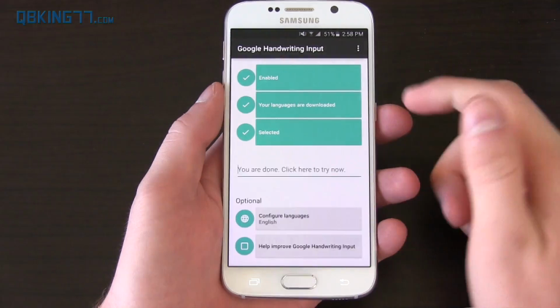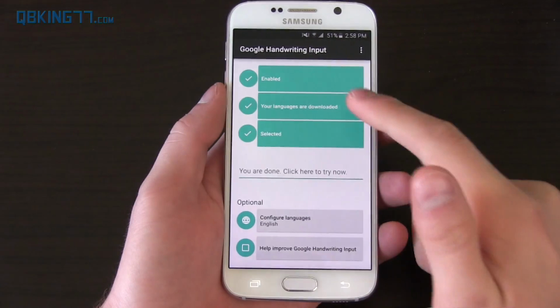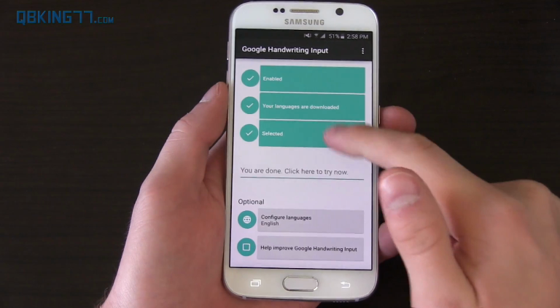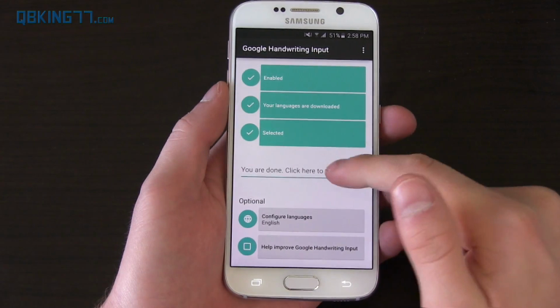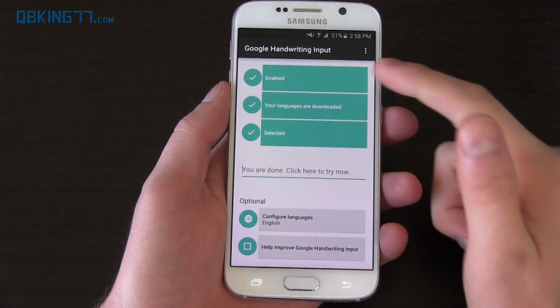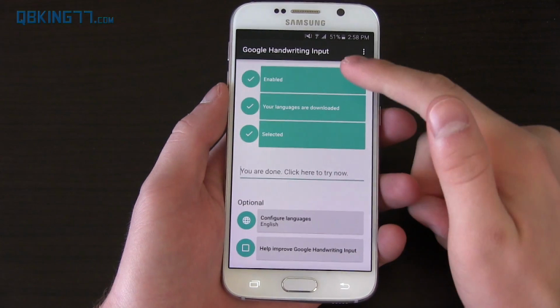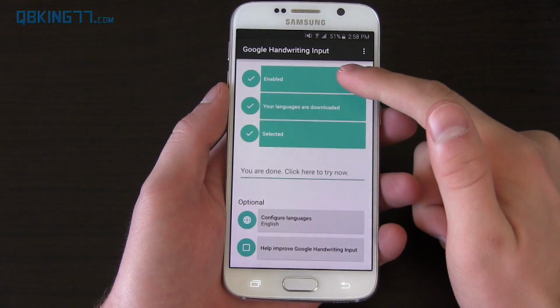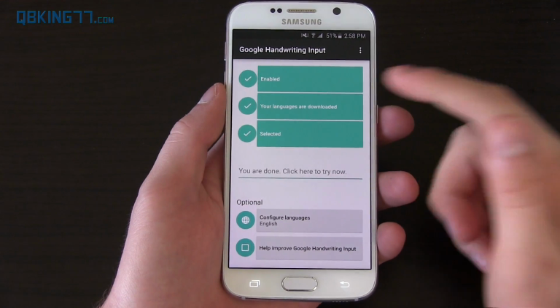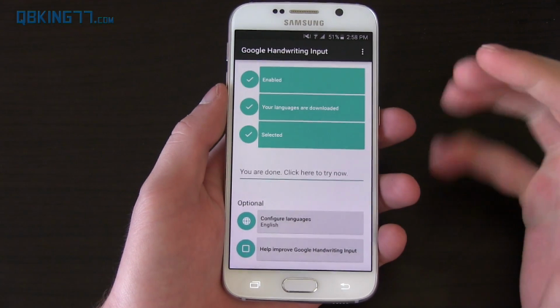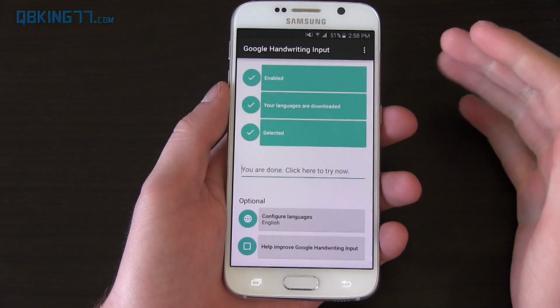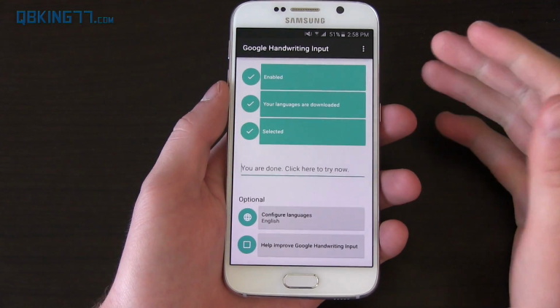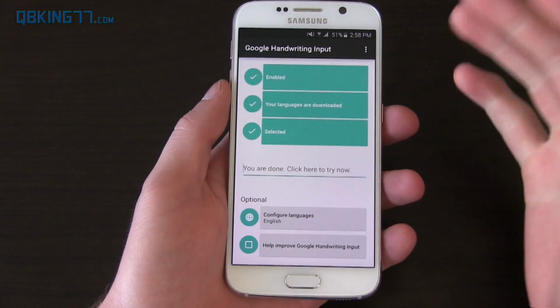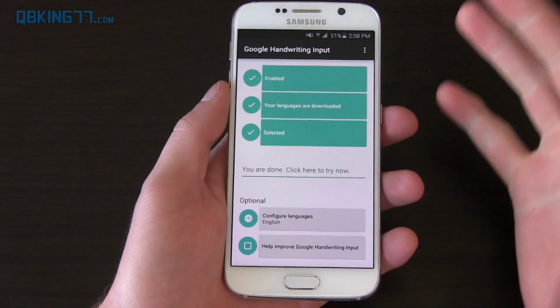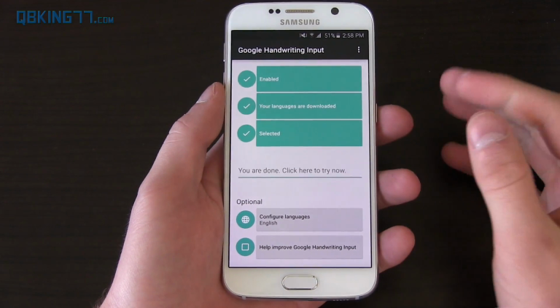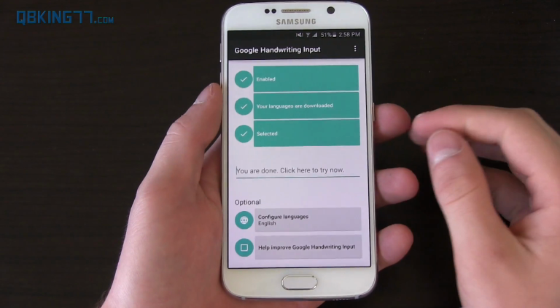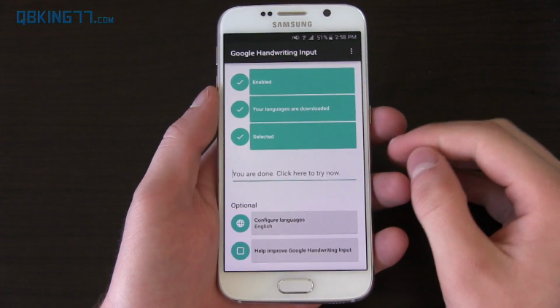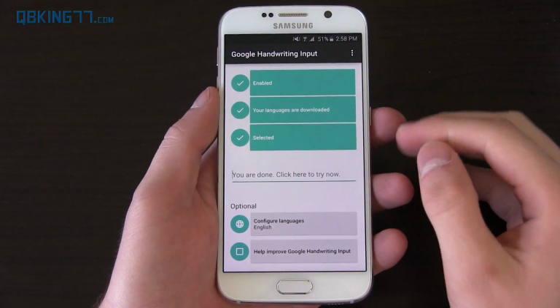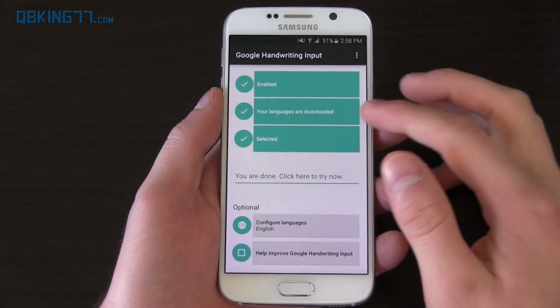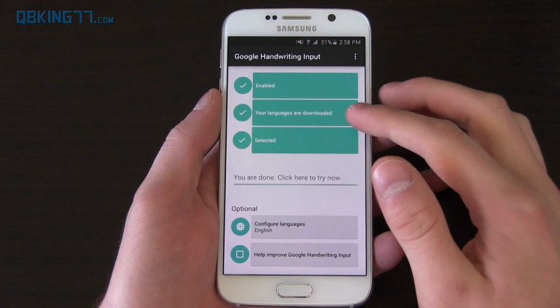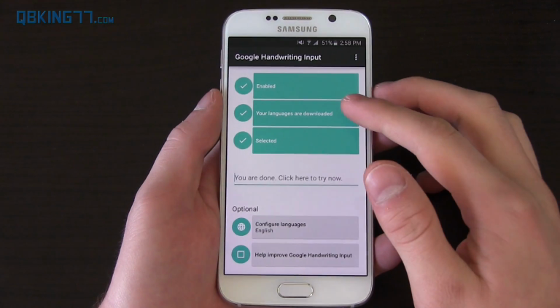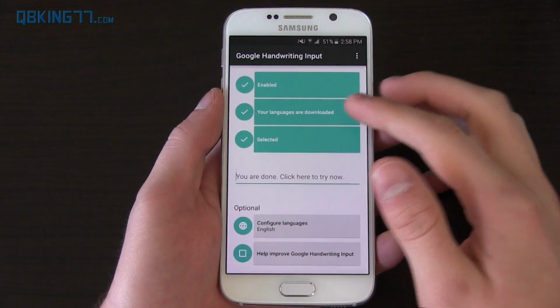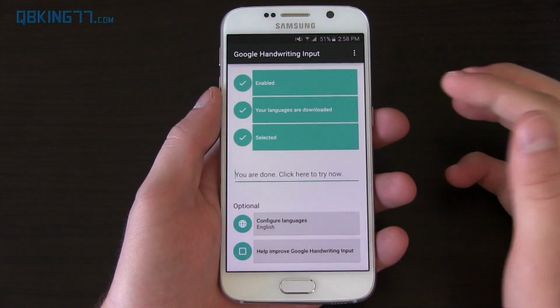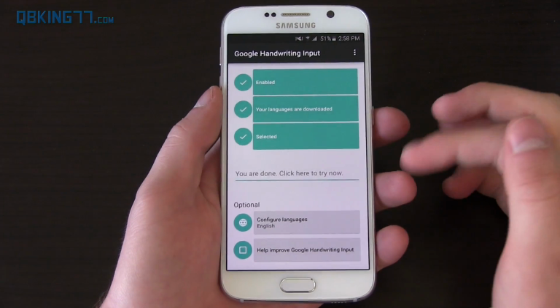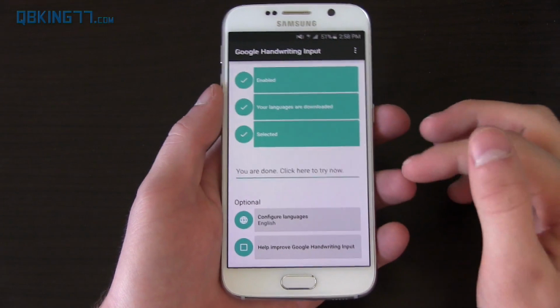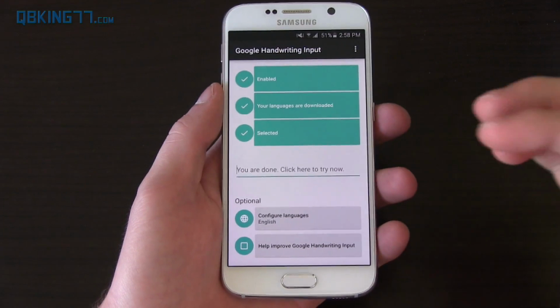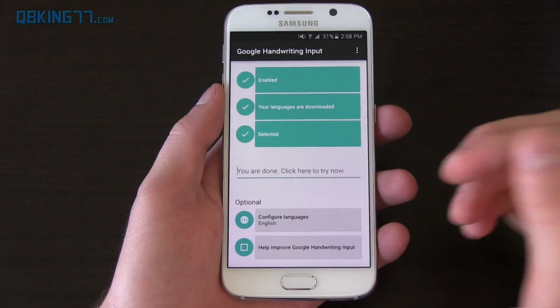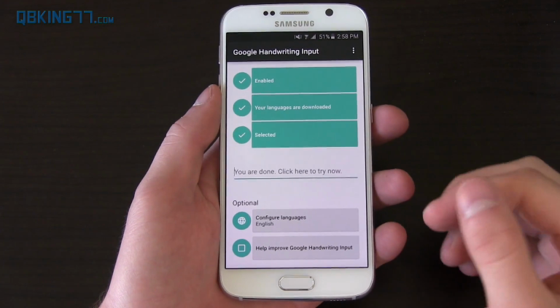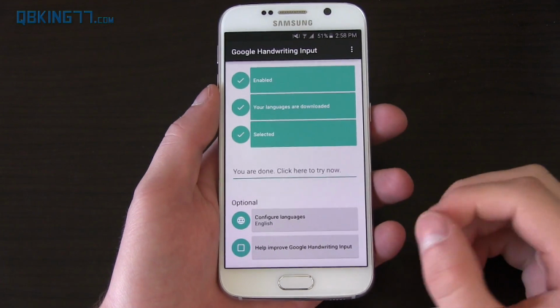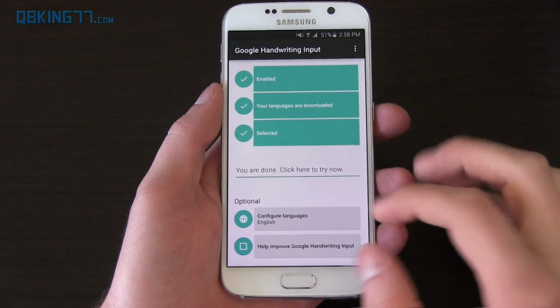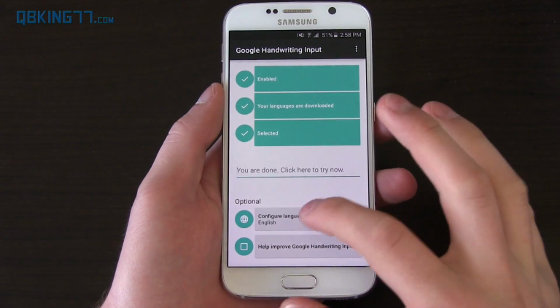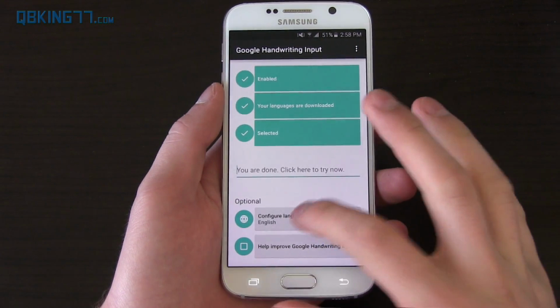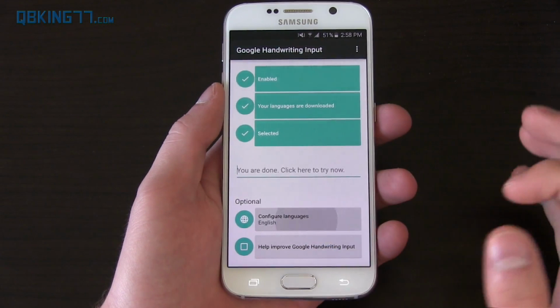So you'll see right here it's enabled. You have to enable it like any standard keyboard, download languages — there's a bunch of different language support.